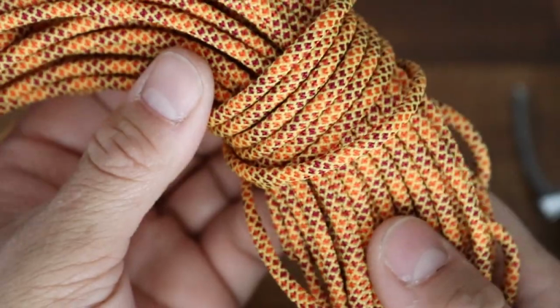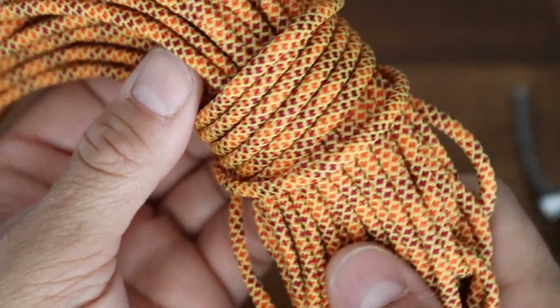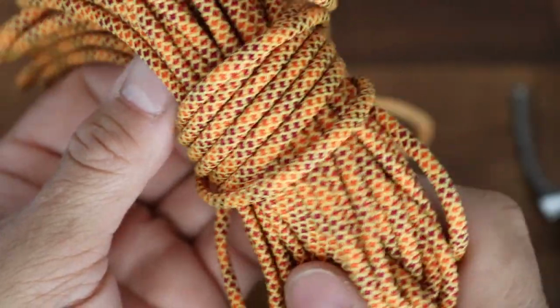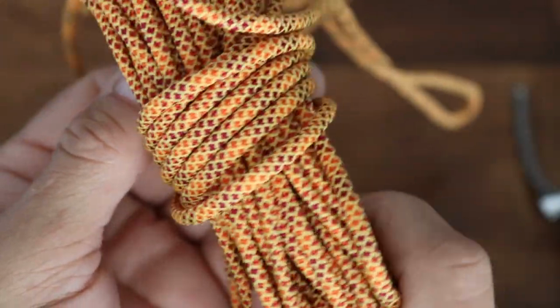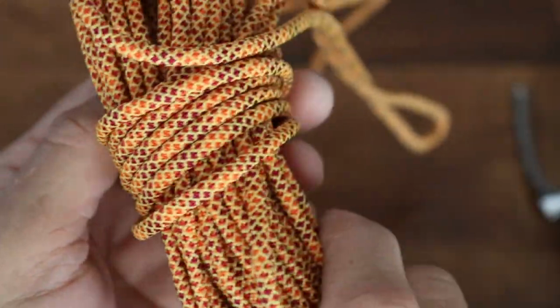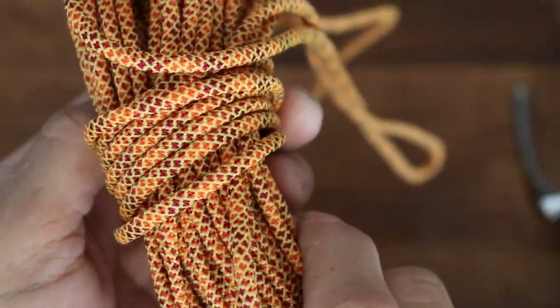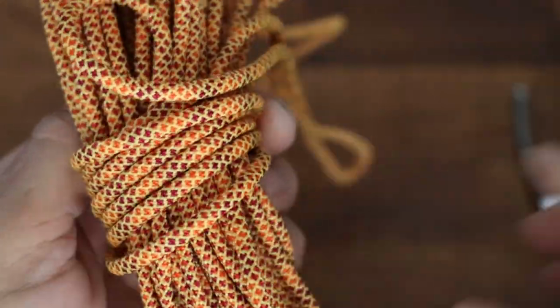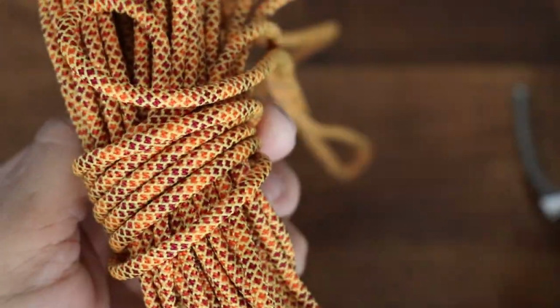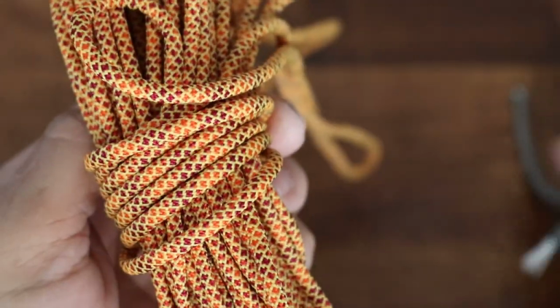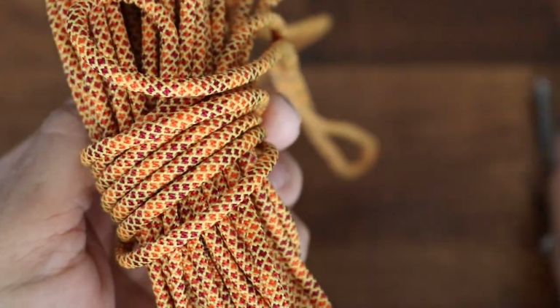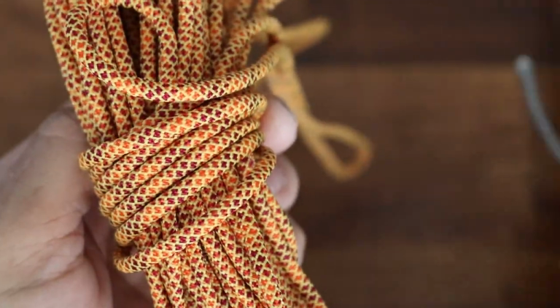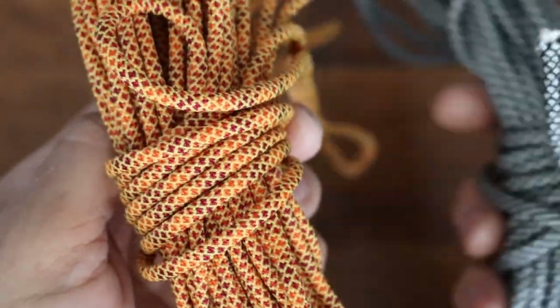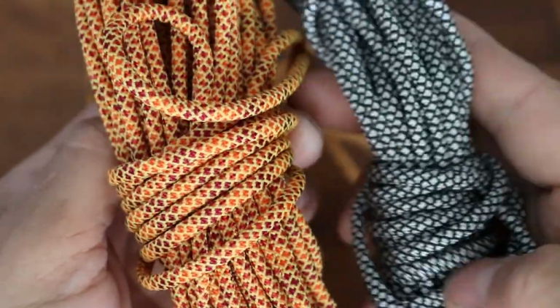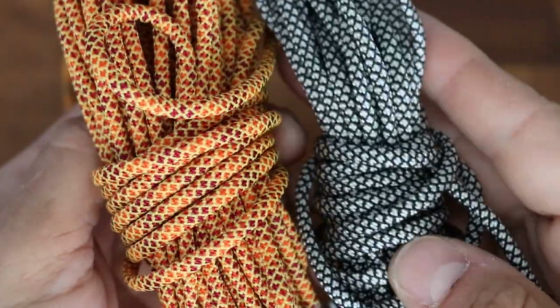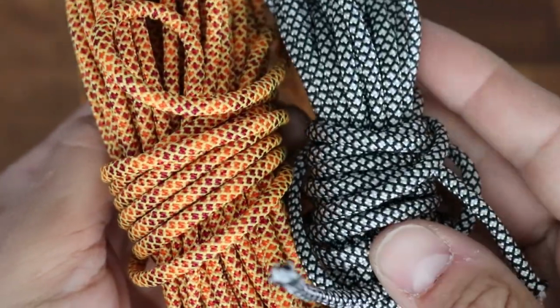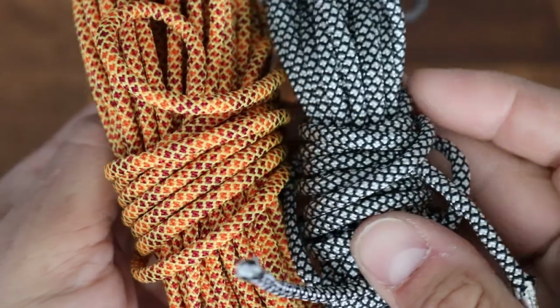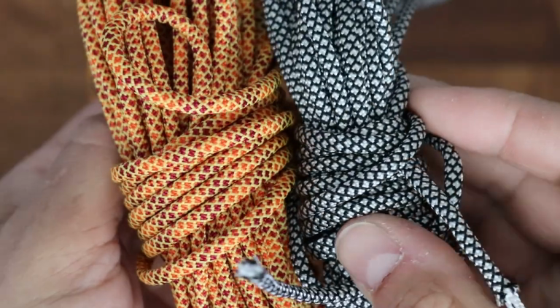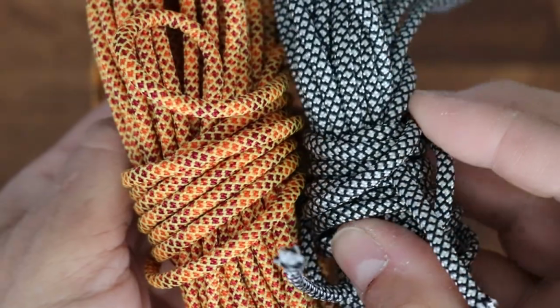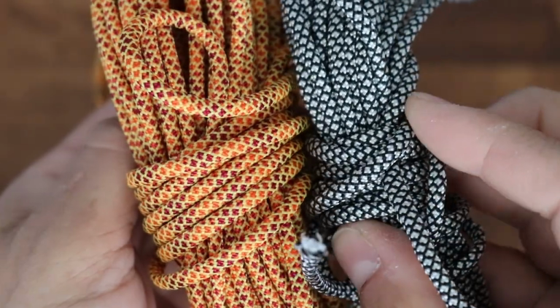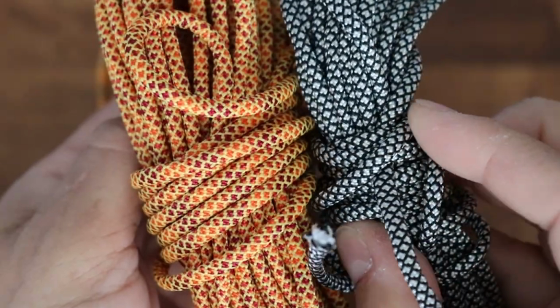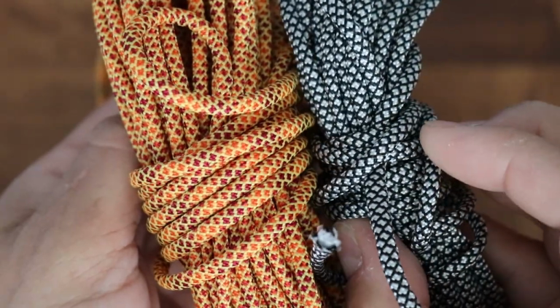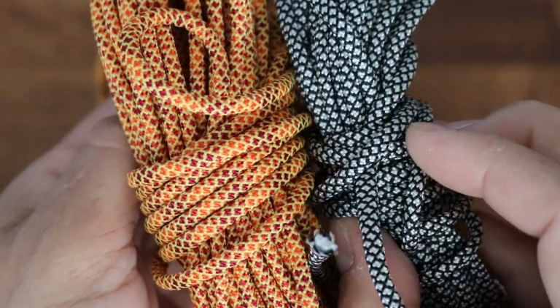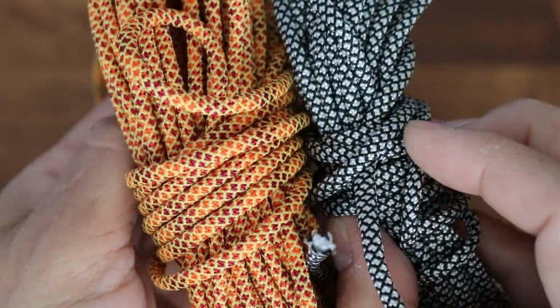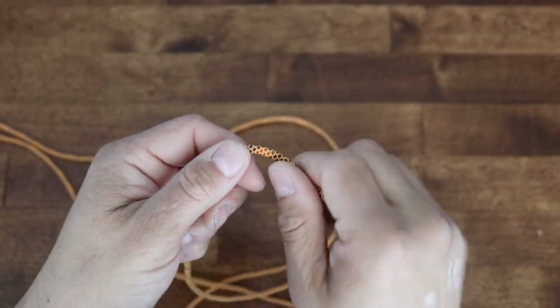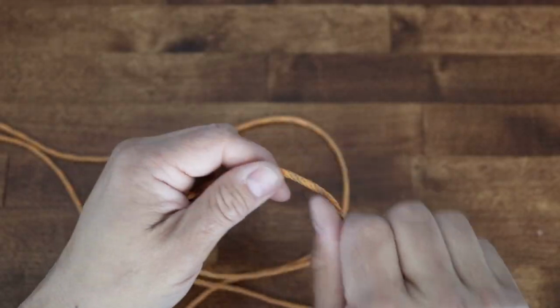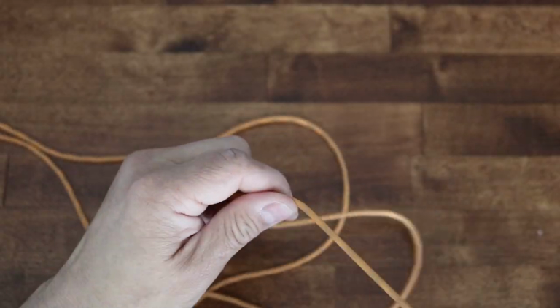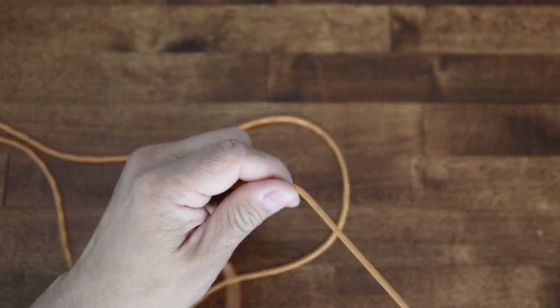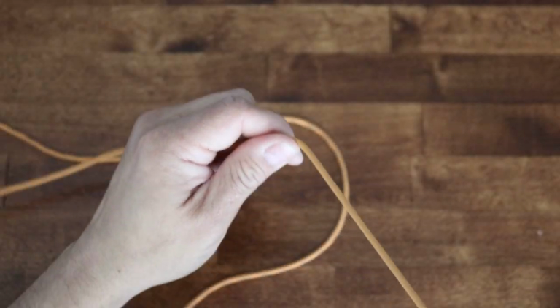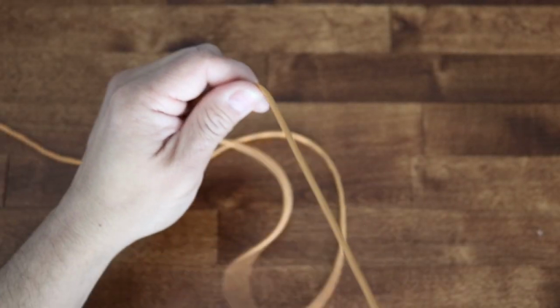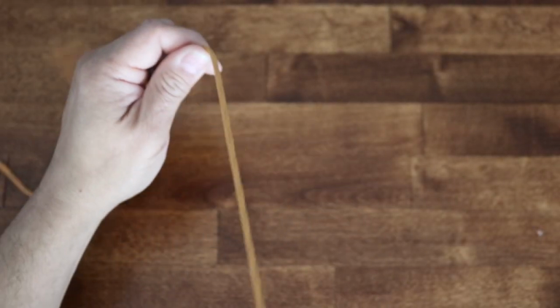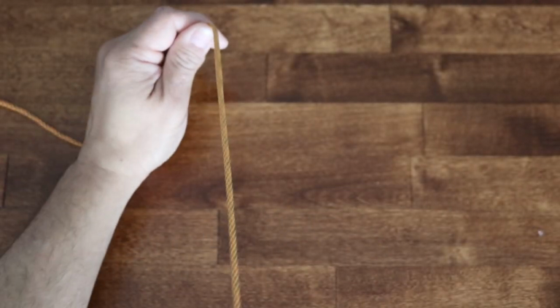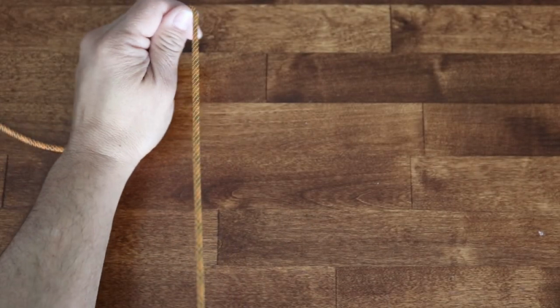Here's the cord we're working with and the pull is going to be made from a similar braid. I'm pulling out one arm's length of cord.